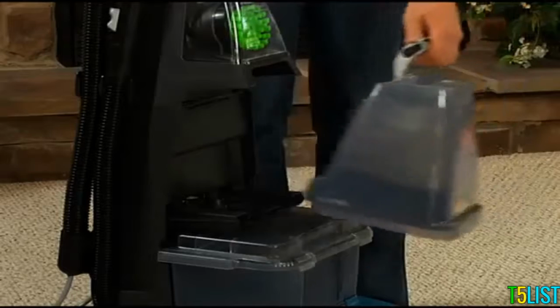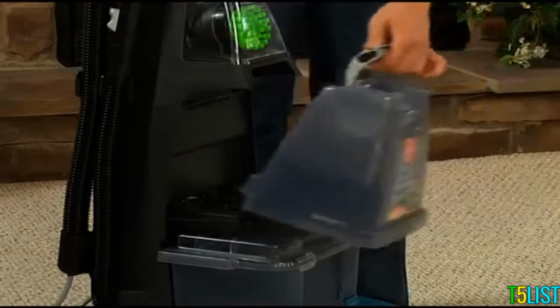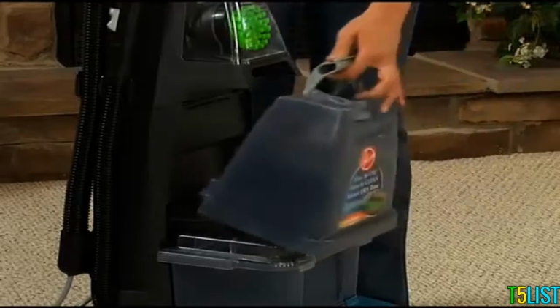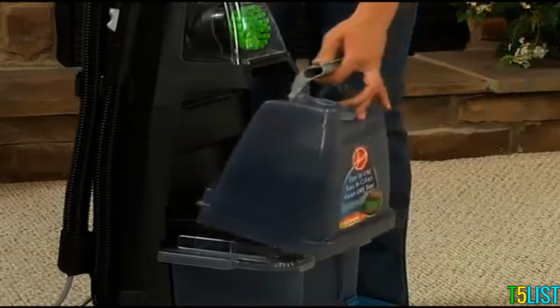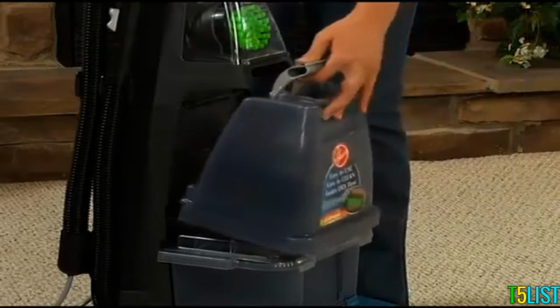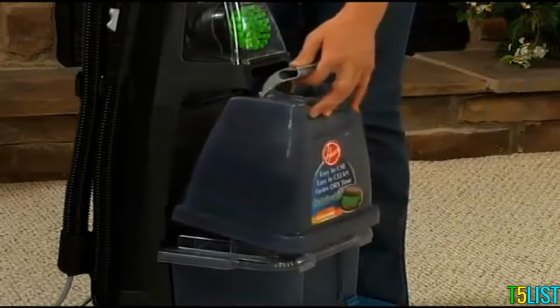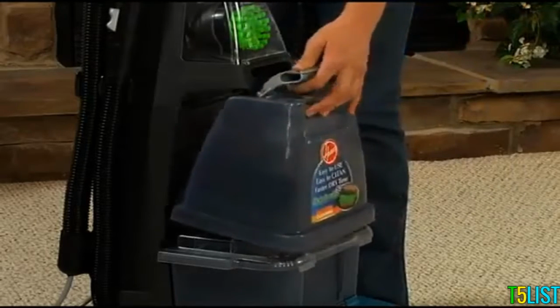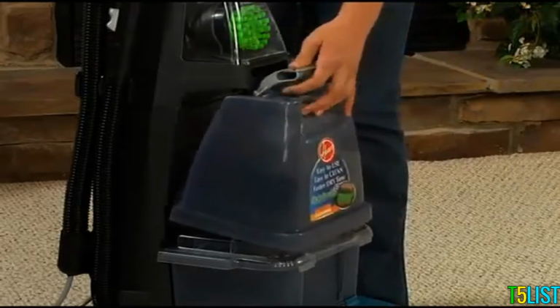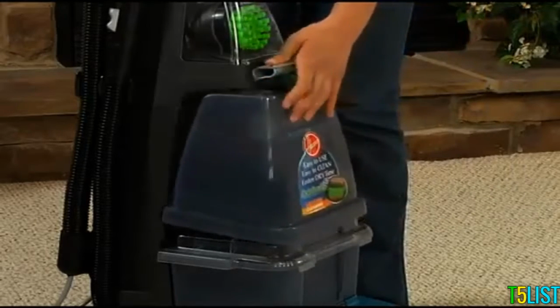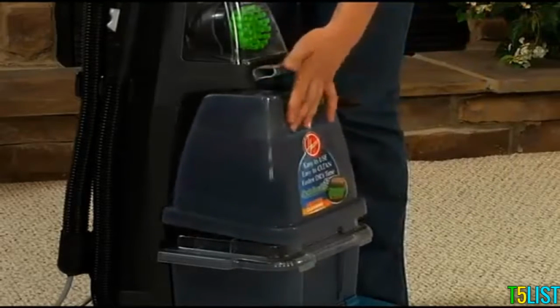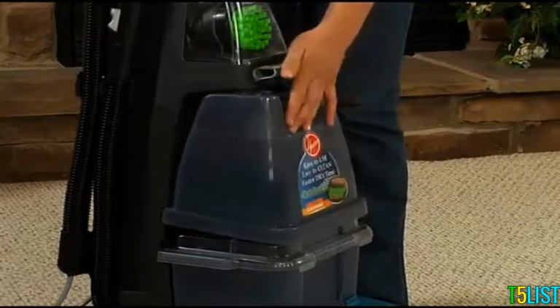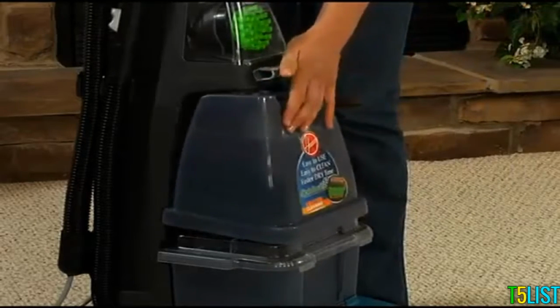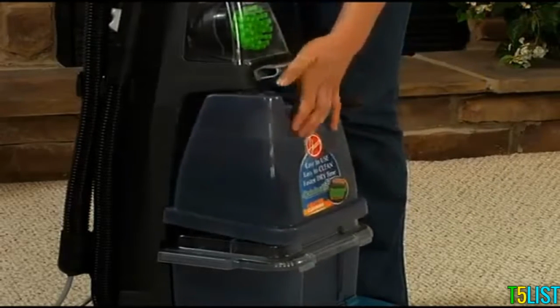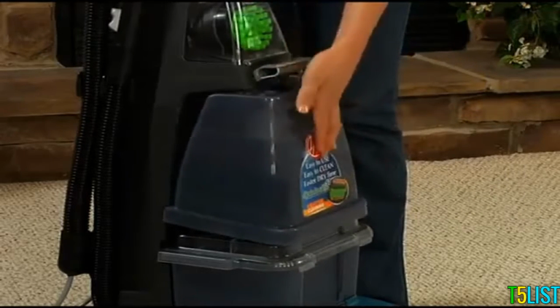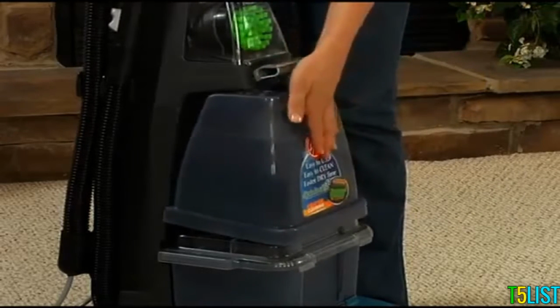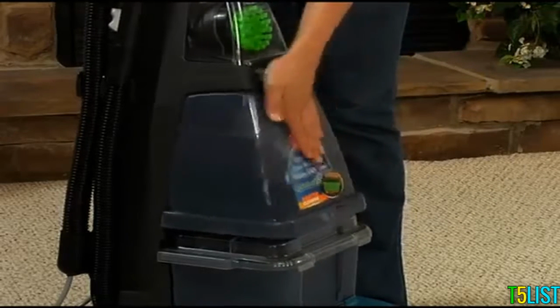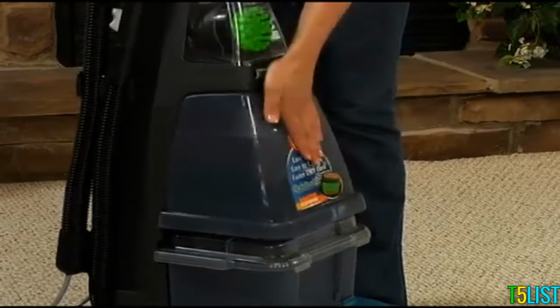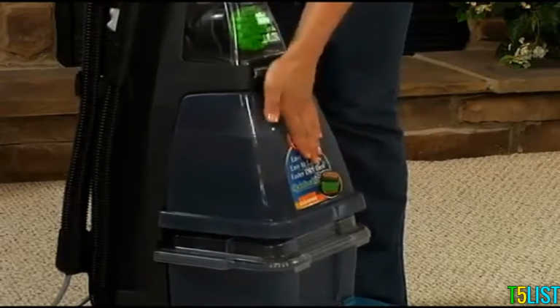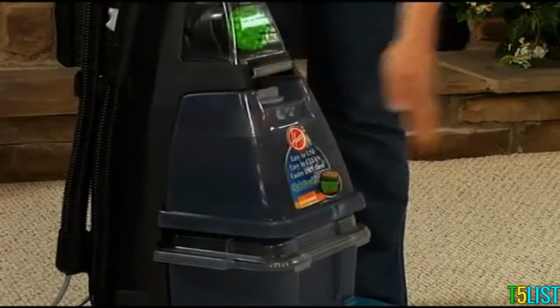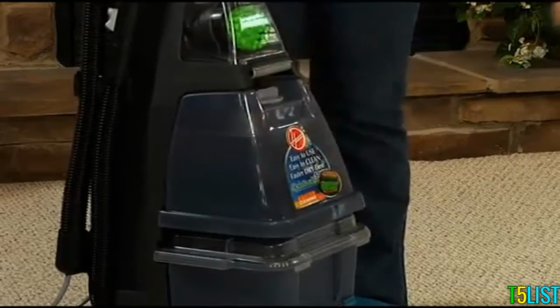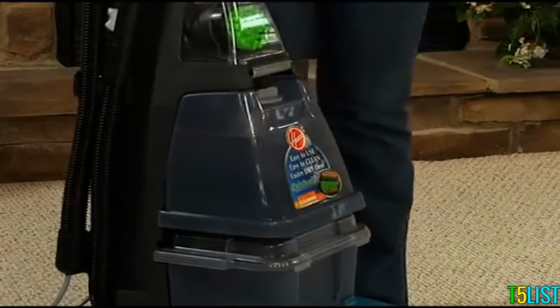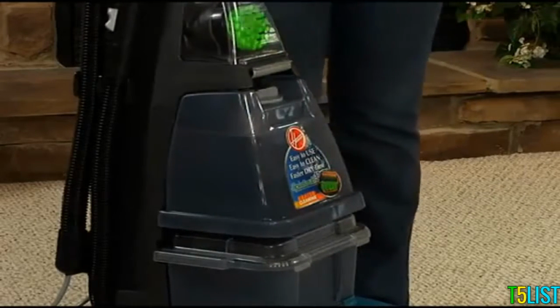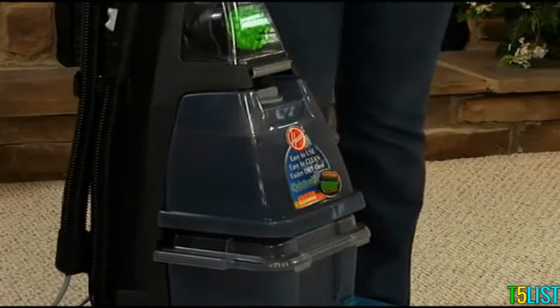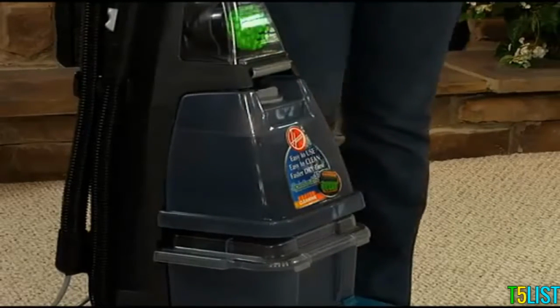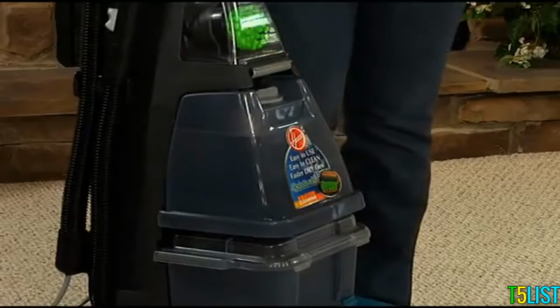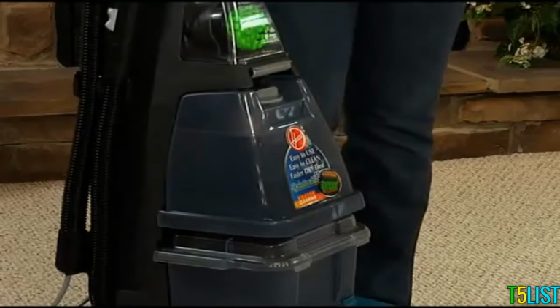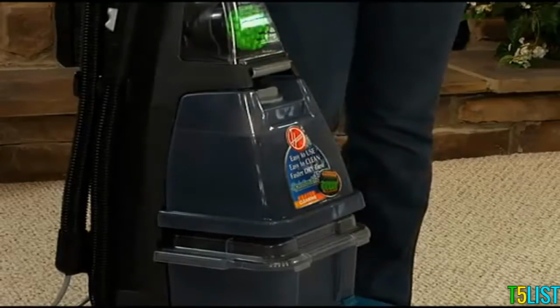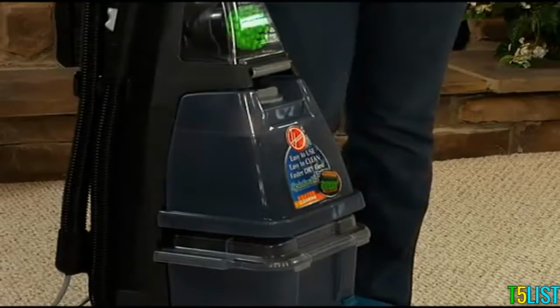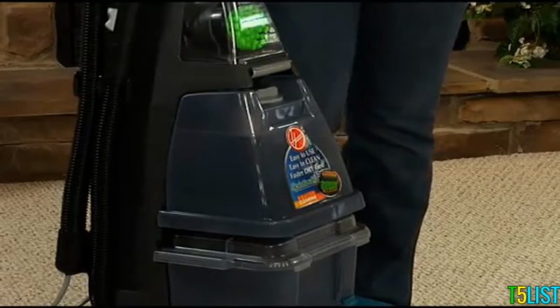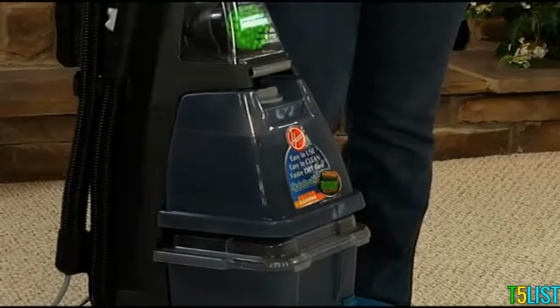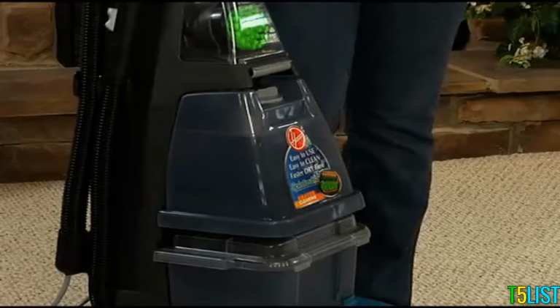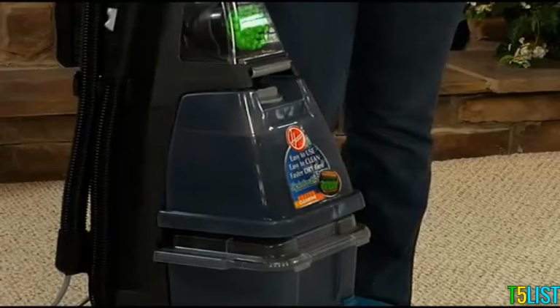Insert the solution tank by setting the bottom edge in first and pivoting the top of the tank back into the lock position.